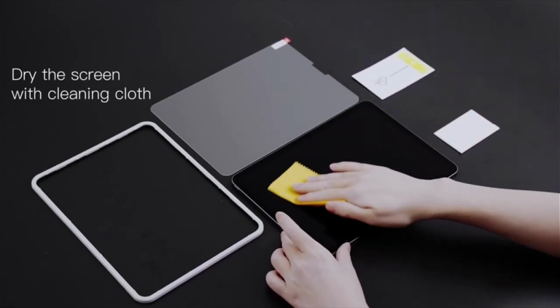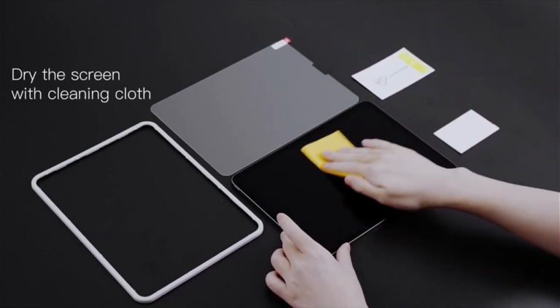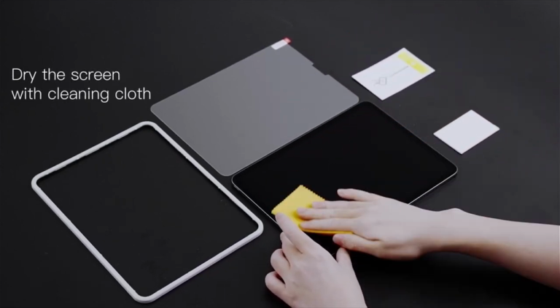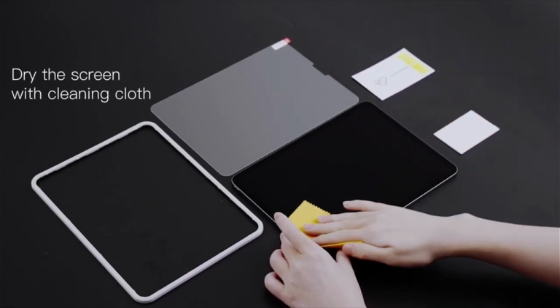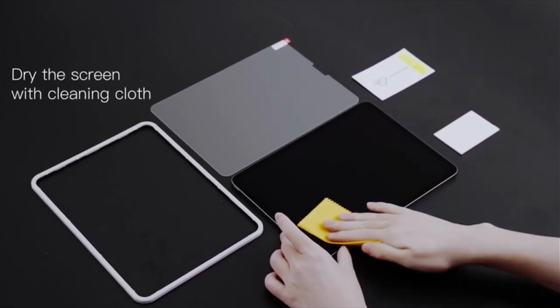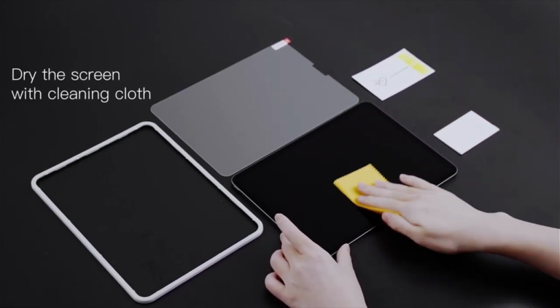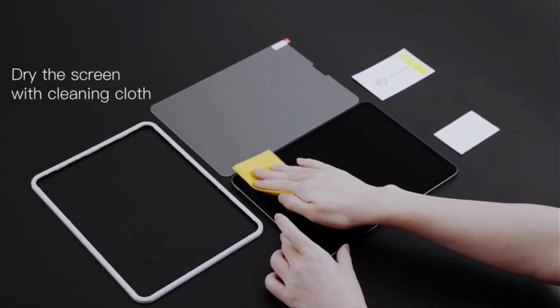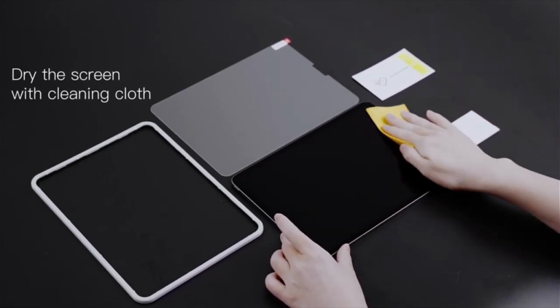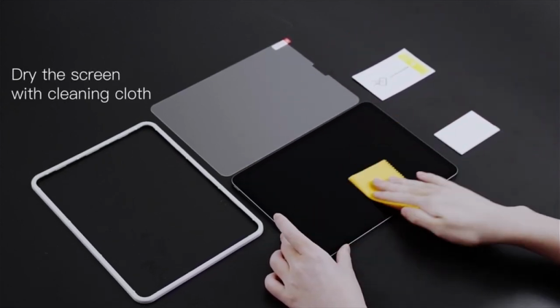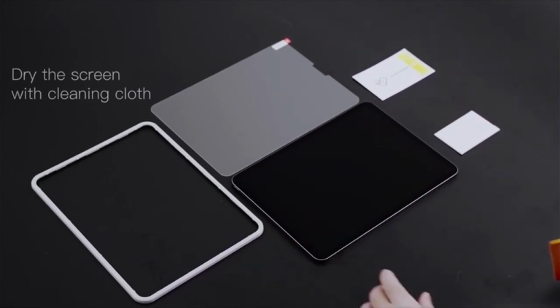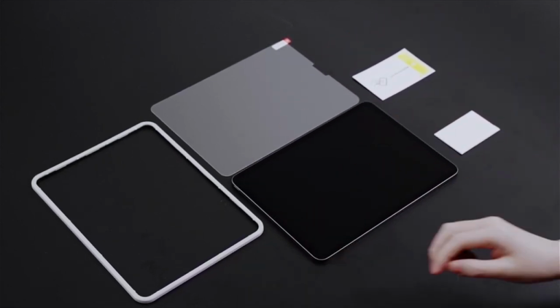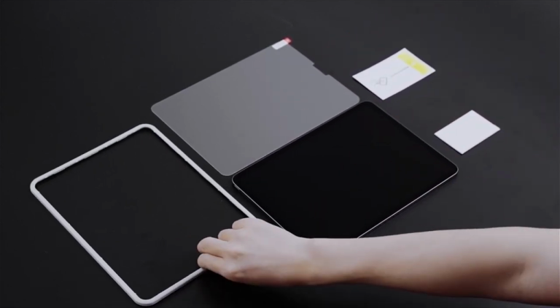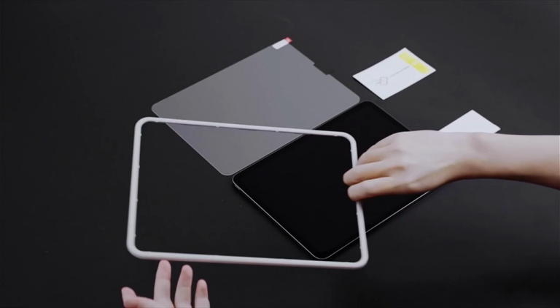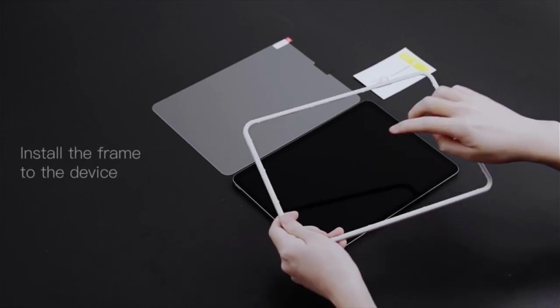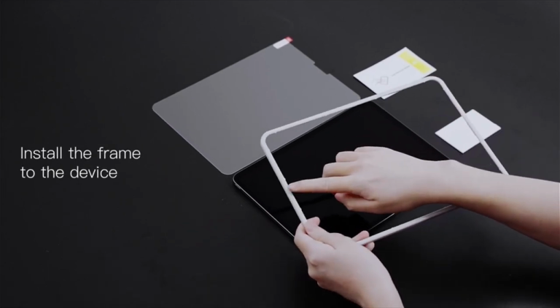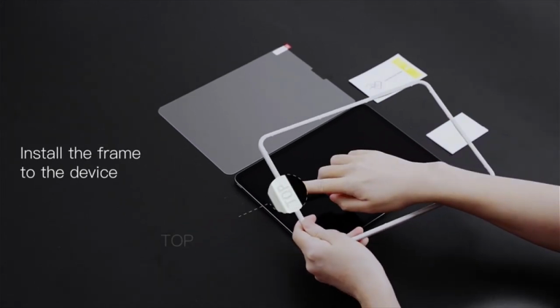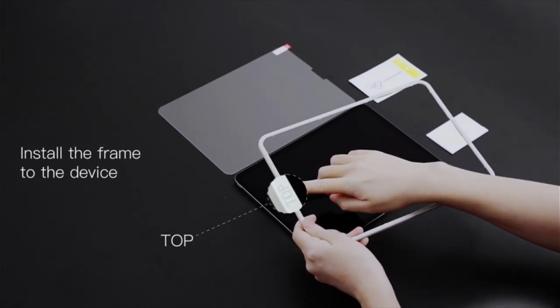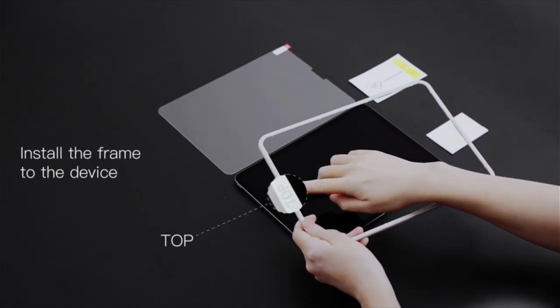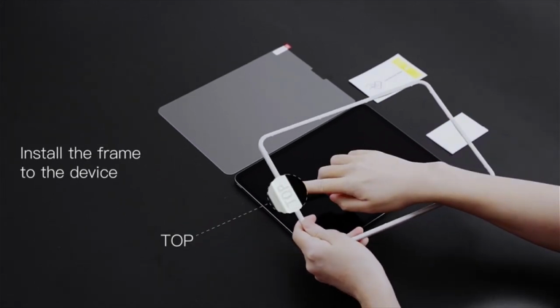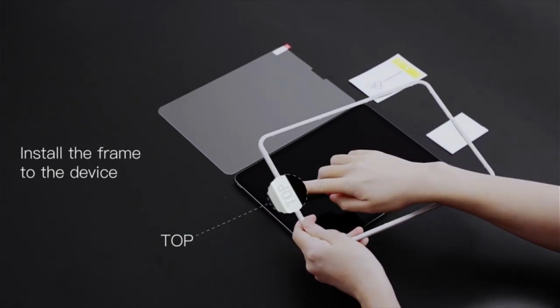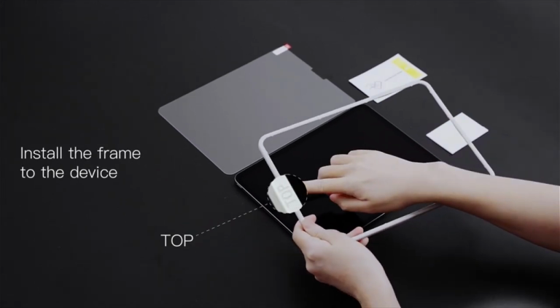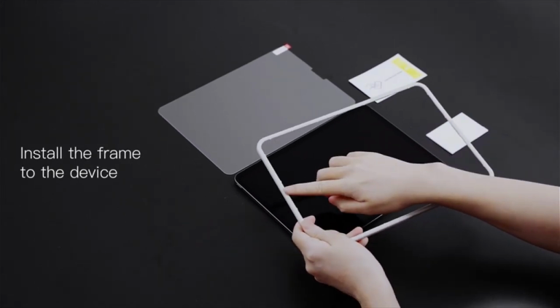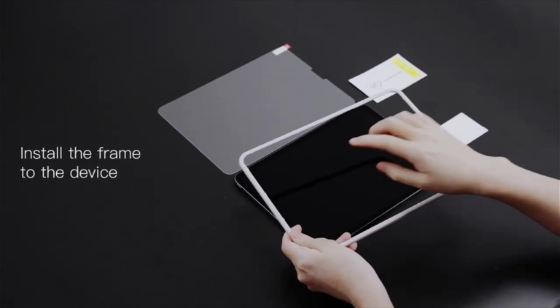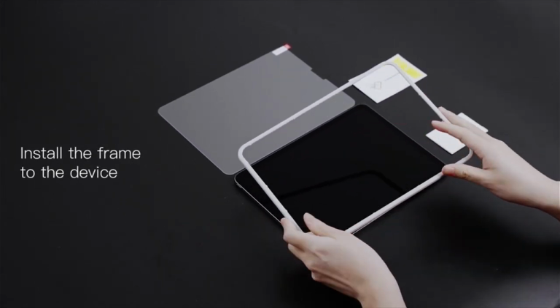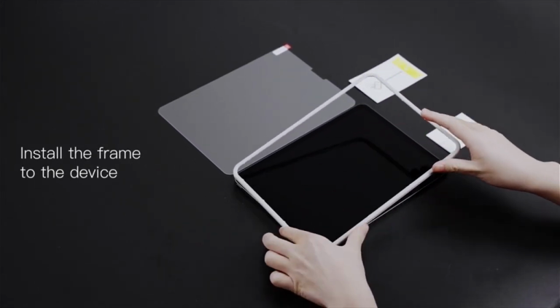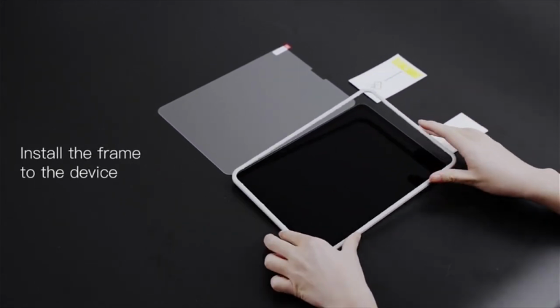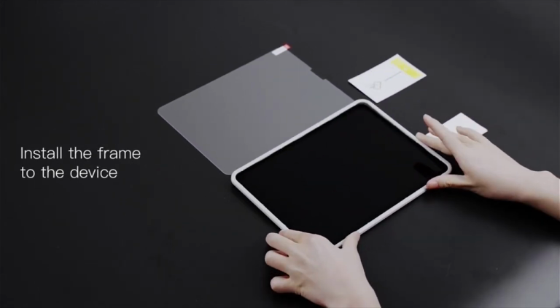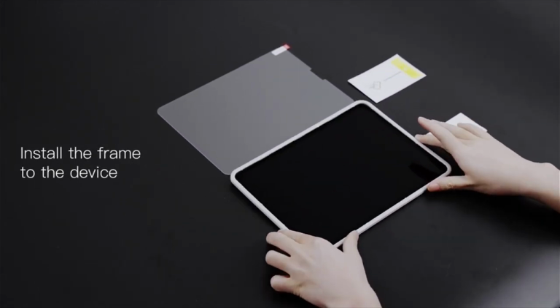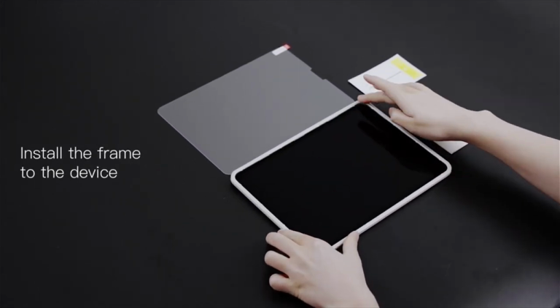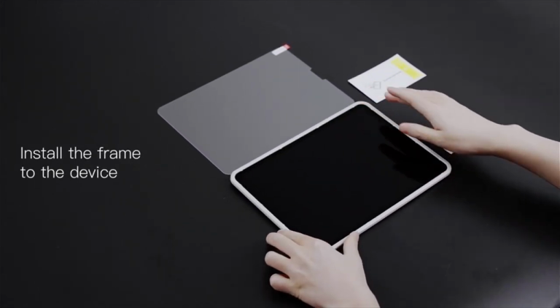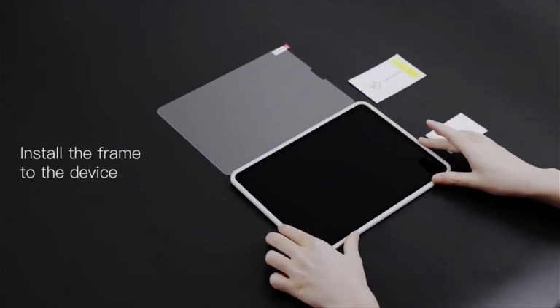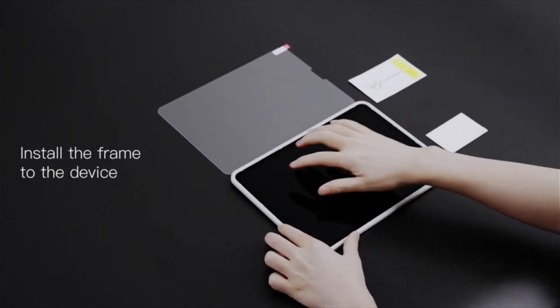A video guide has been prepared to help you choose the best iPad Air 11 or 13-inch screen protectors 2024. Let's begin.